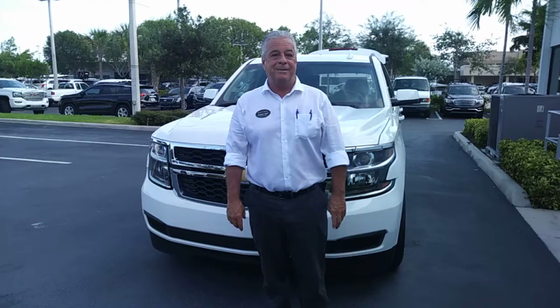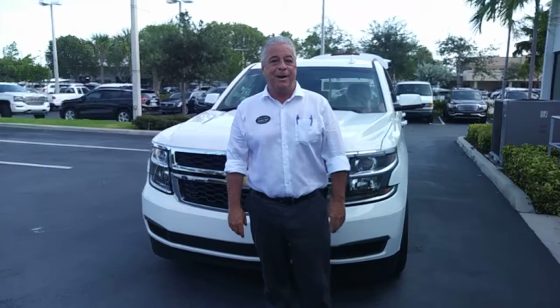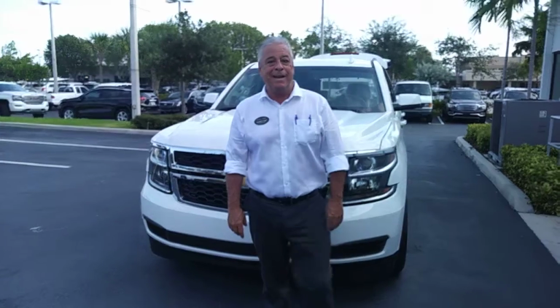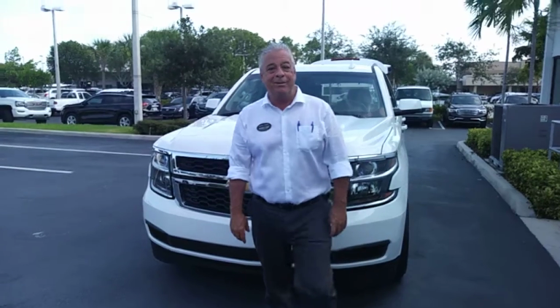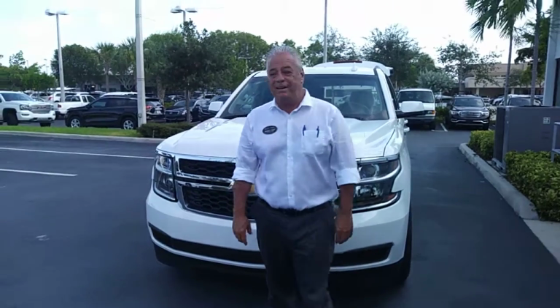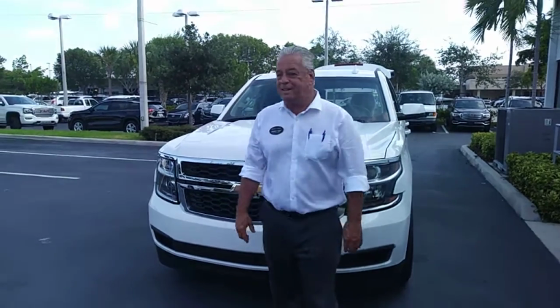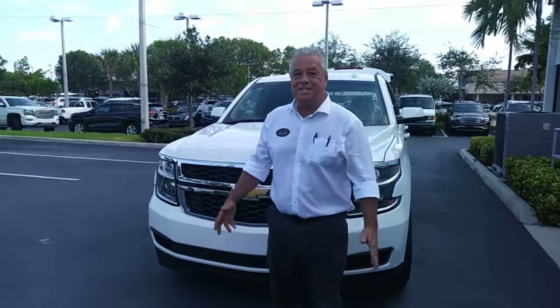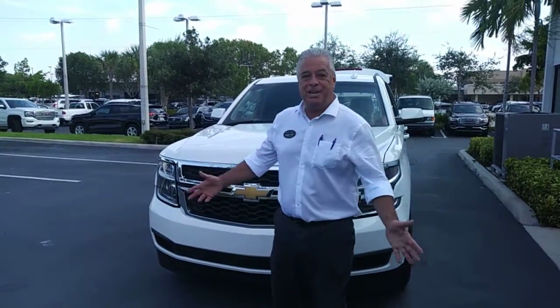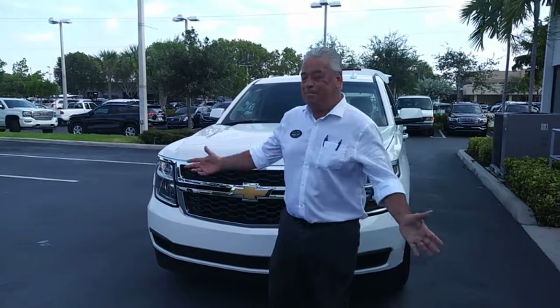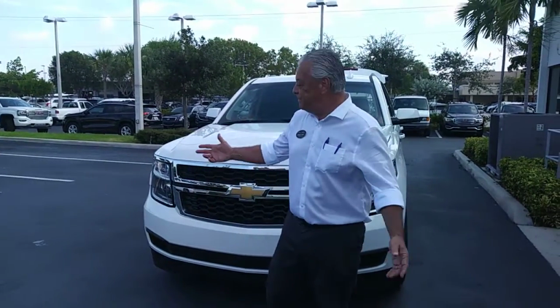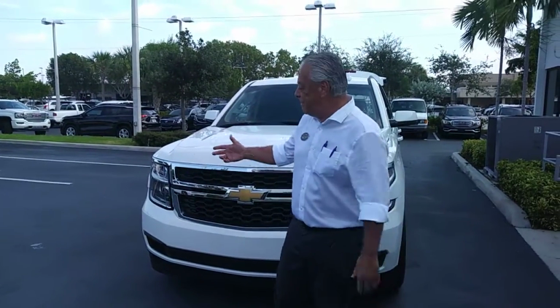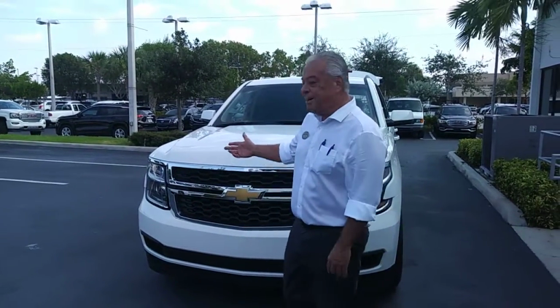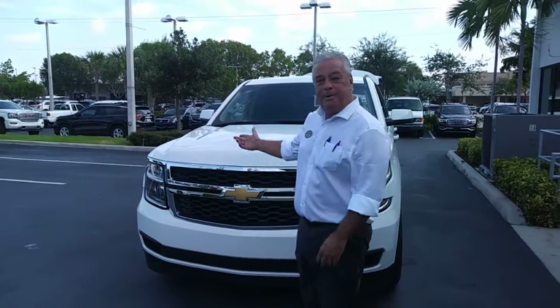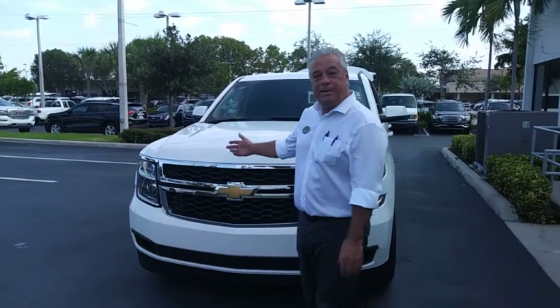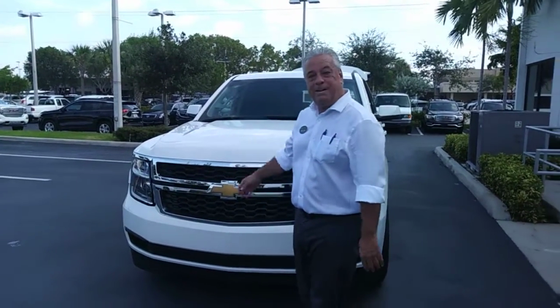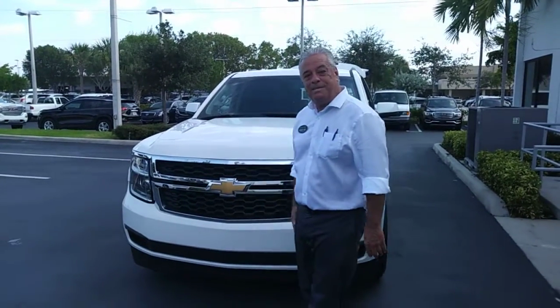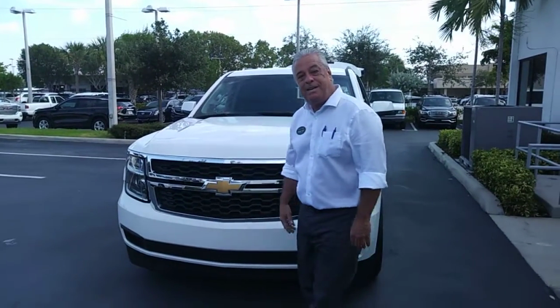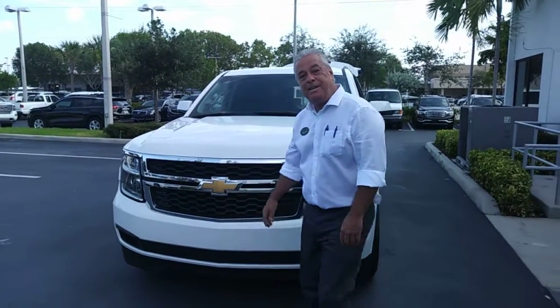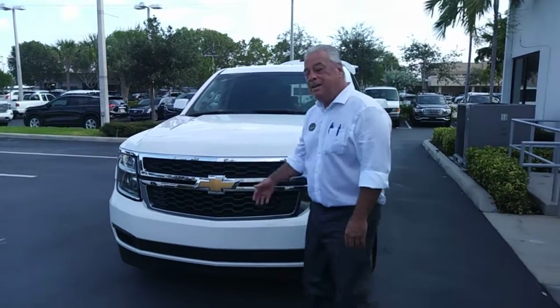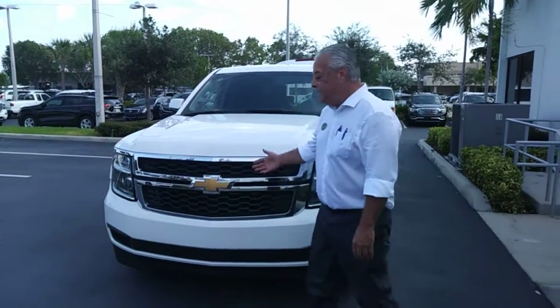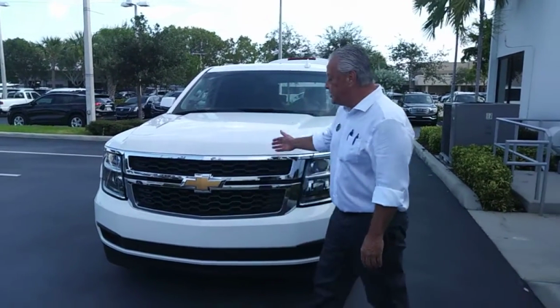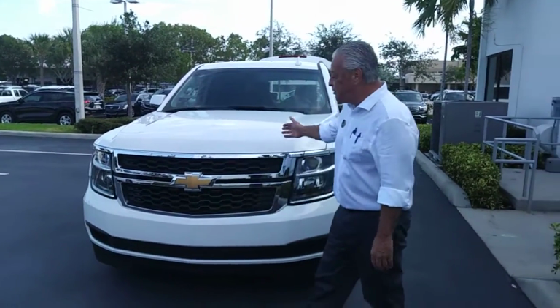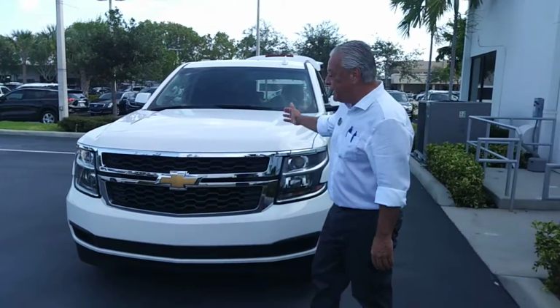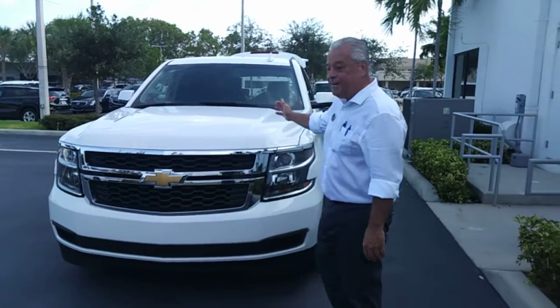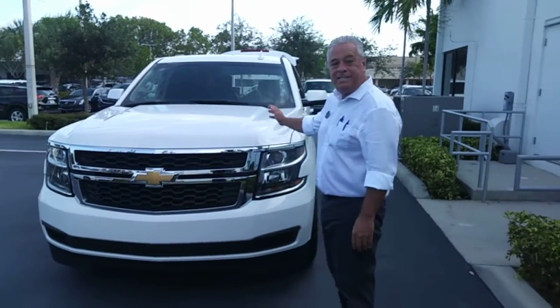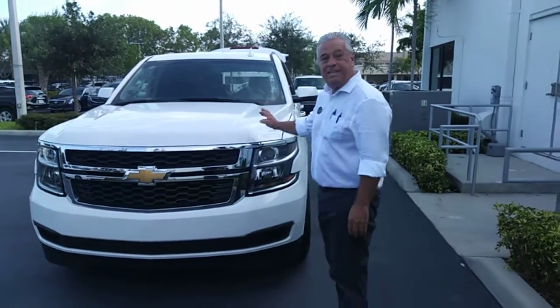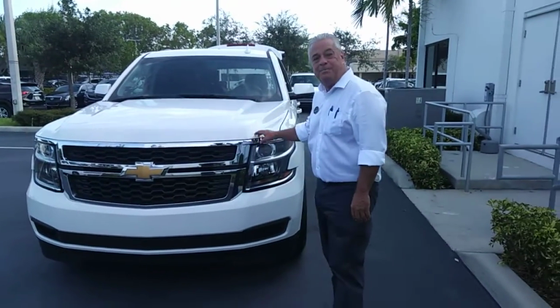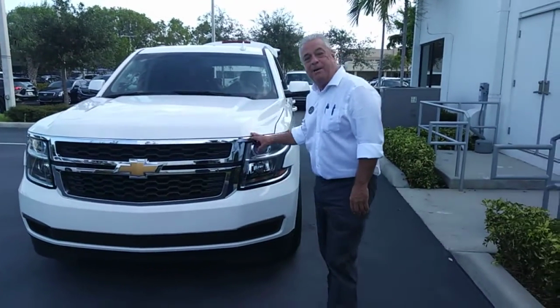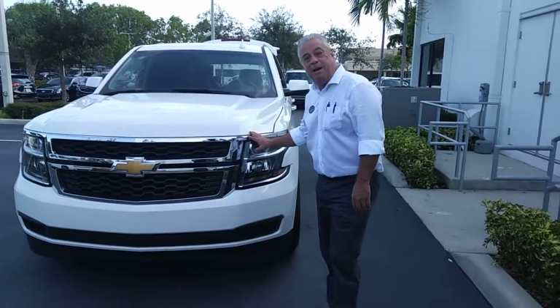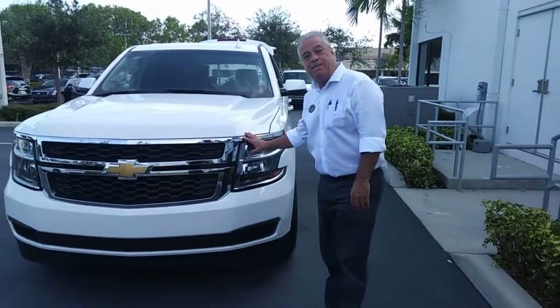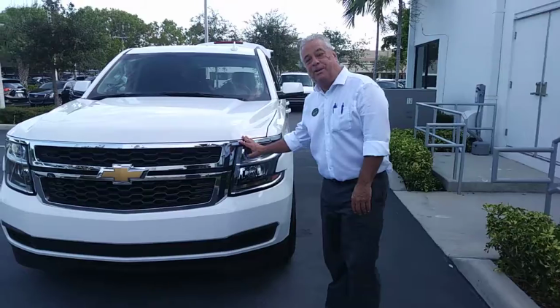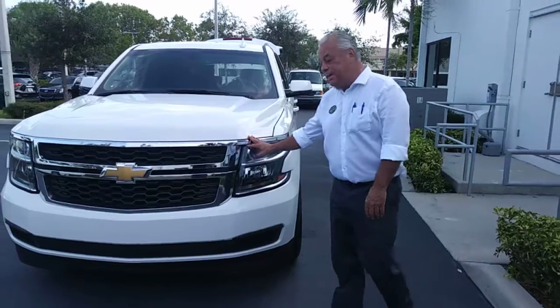Good morning, Kevin. This is Jim, W.A. Buick GMC. Here's the 2017 Suburban I will show you.